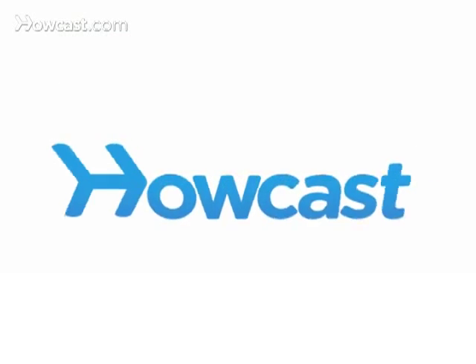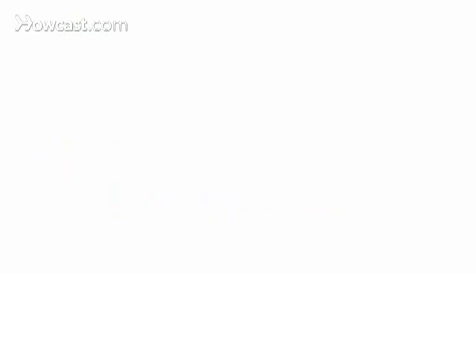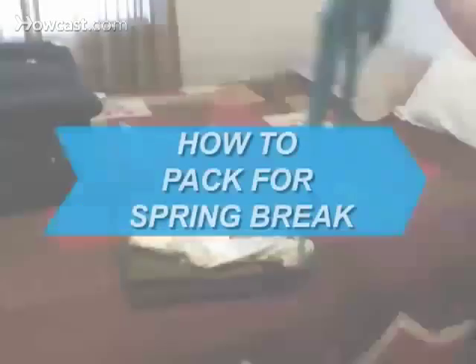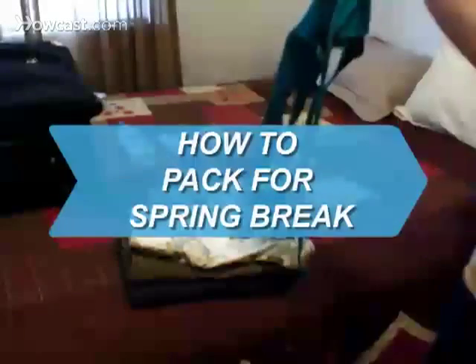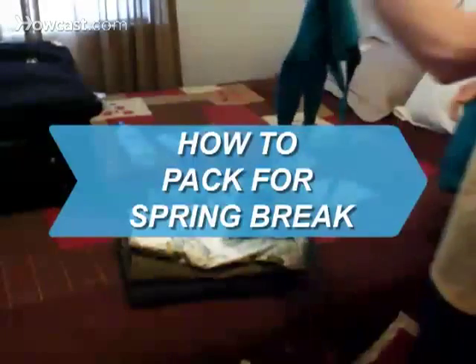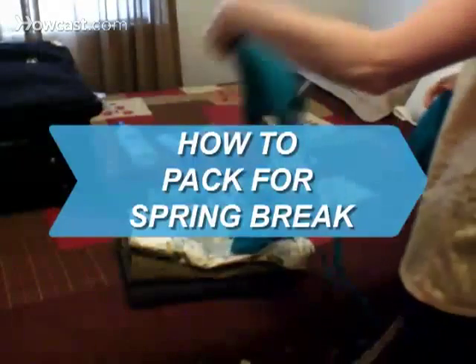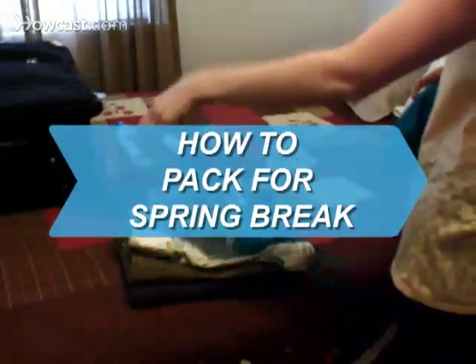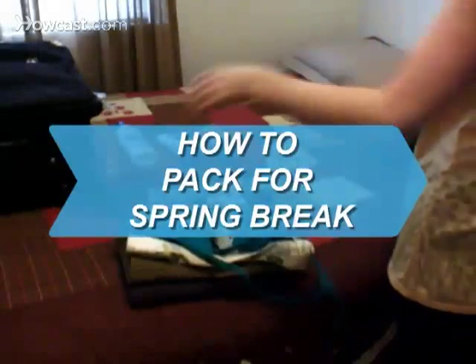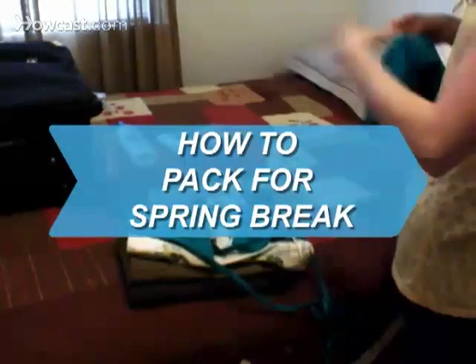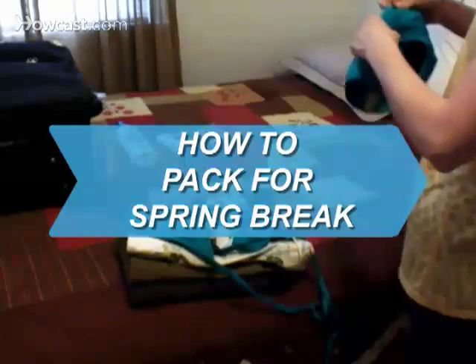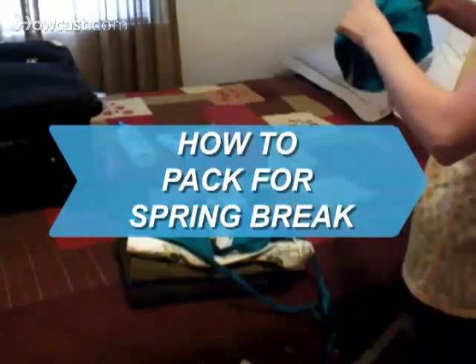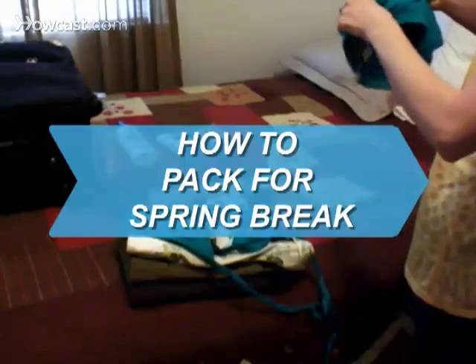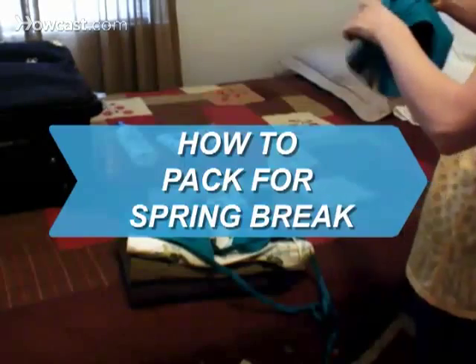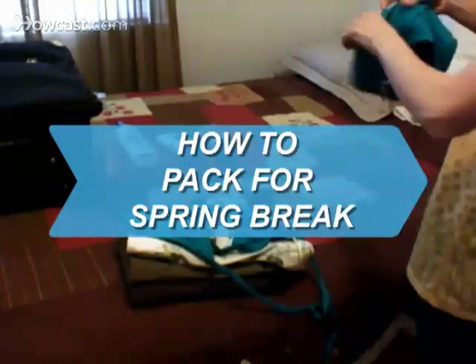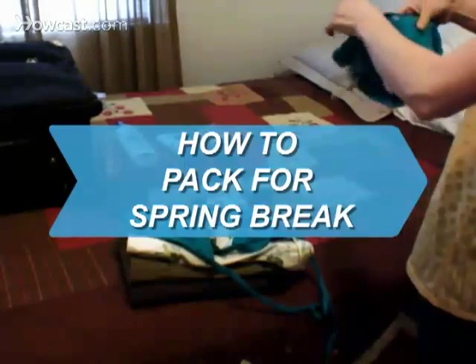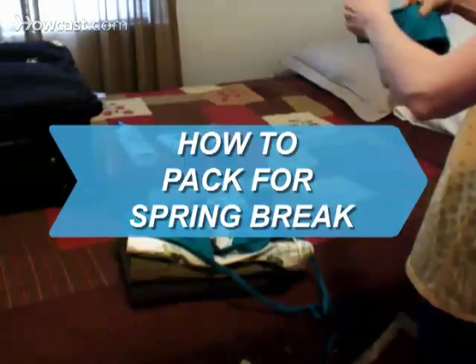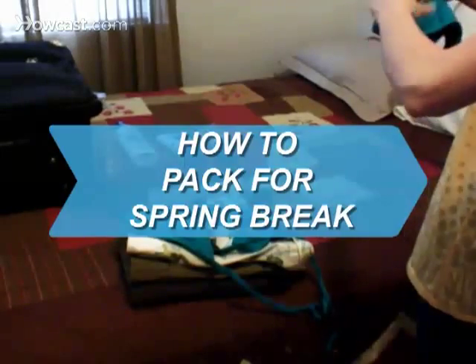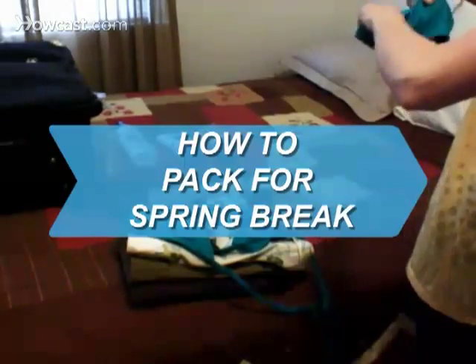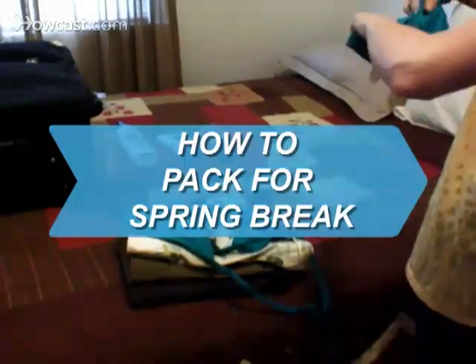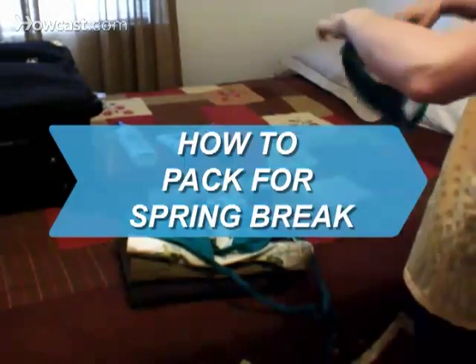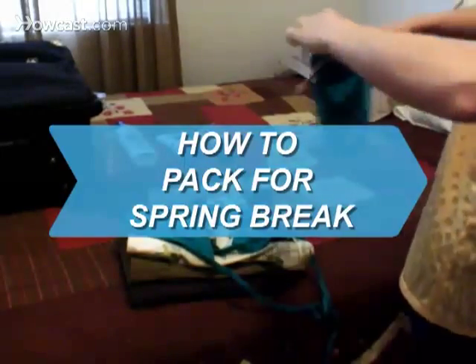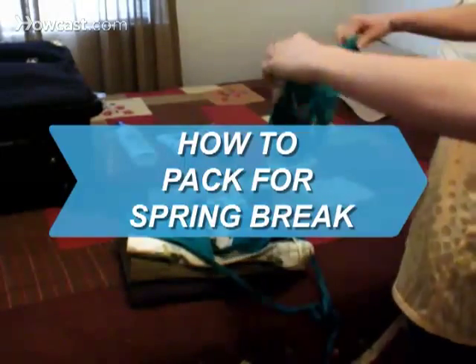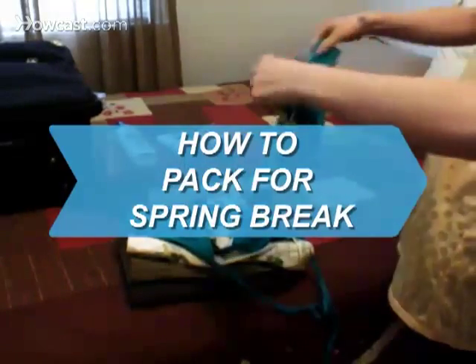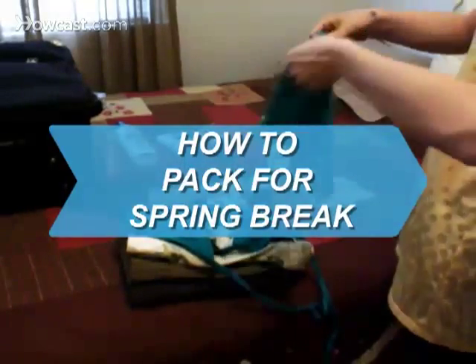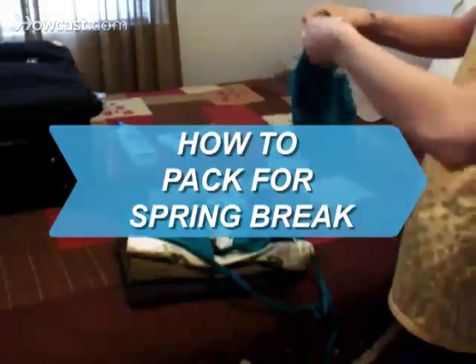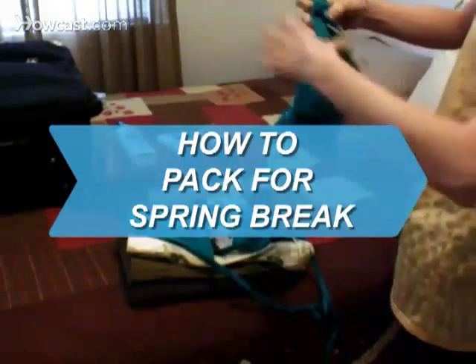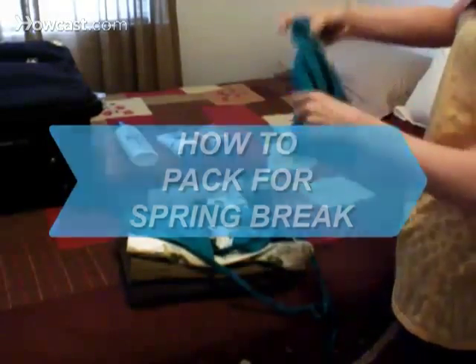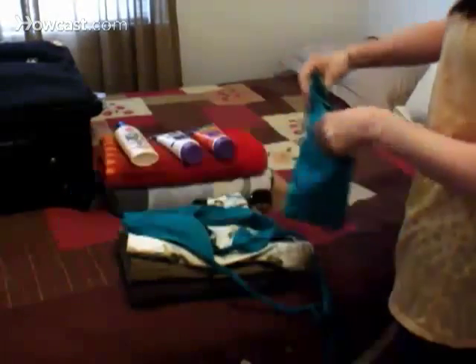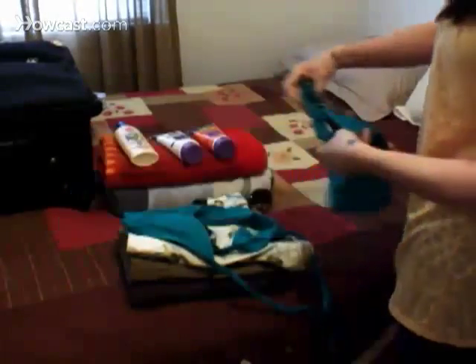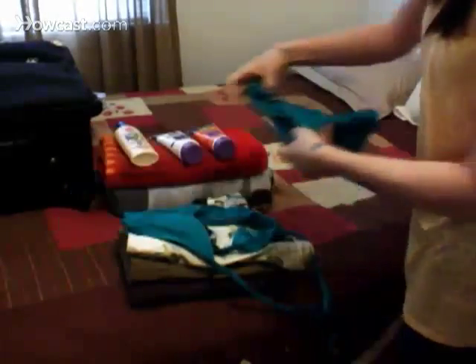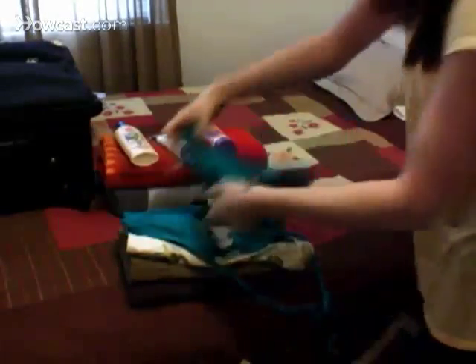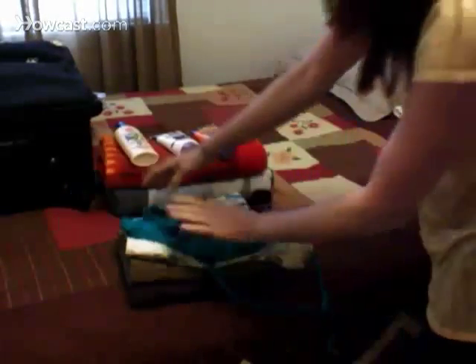How to Pack for Spring Break. Don't risk blowing your budget on stuff you forgot to bring.